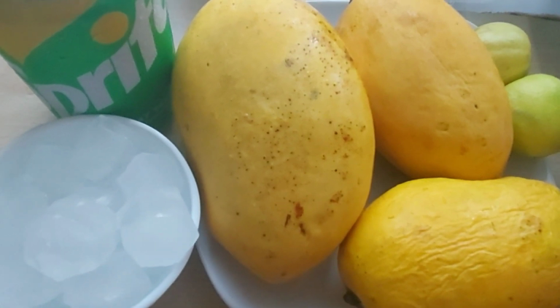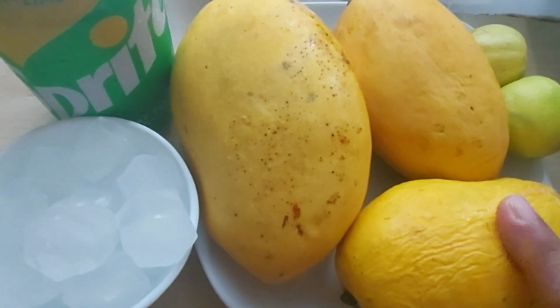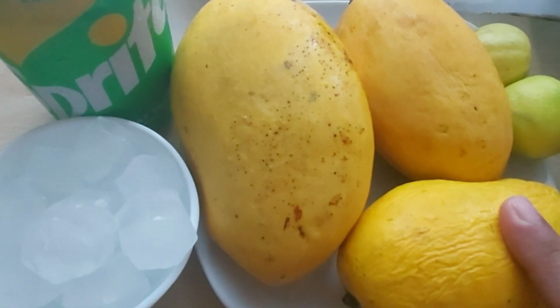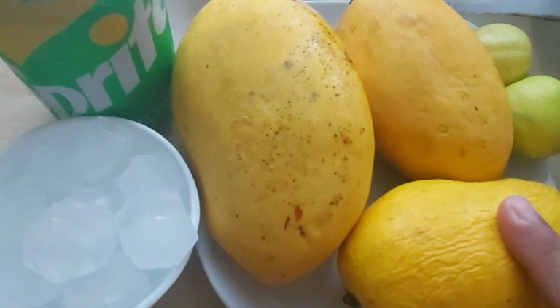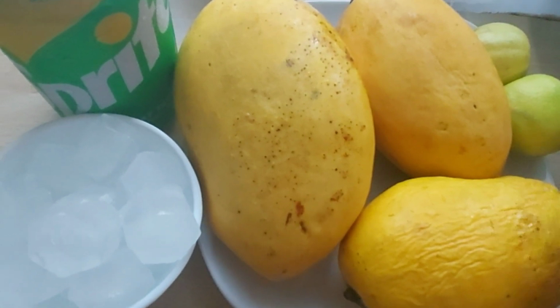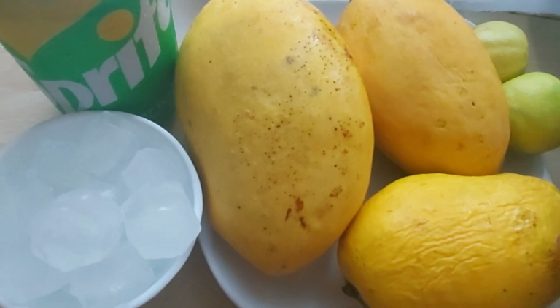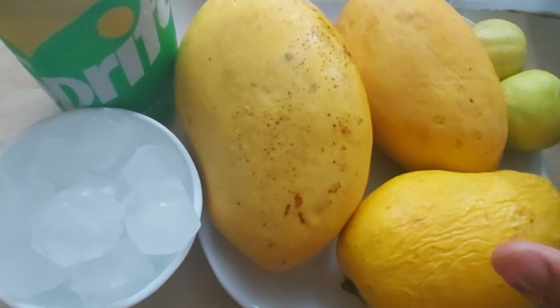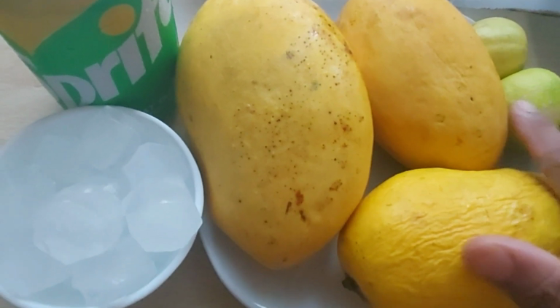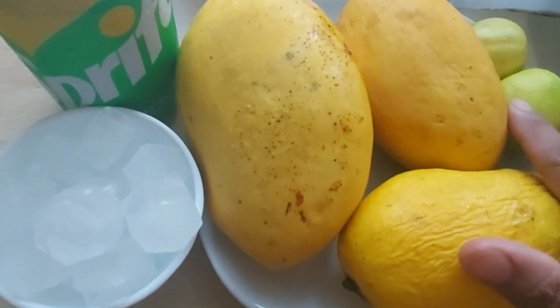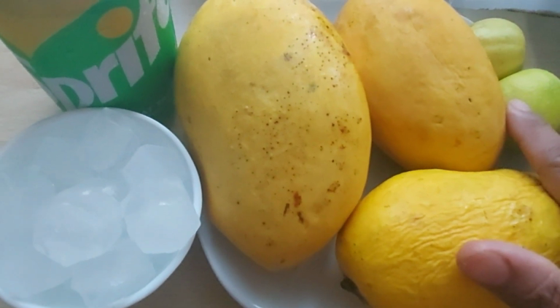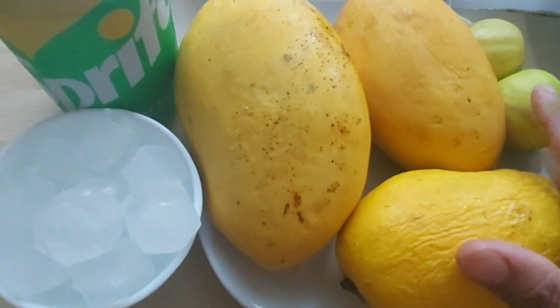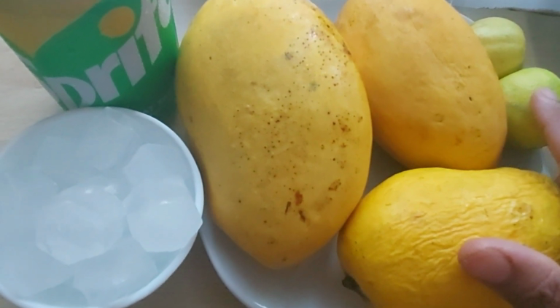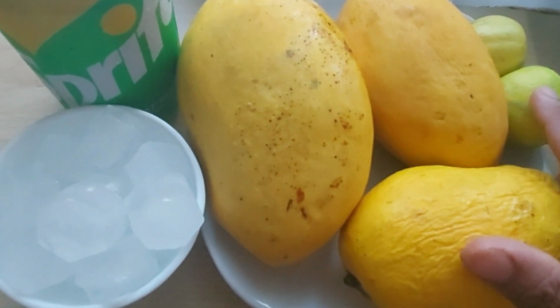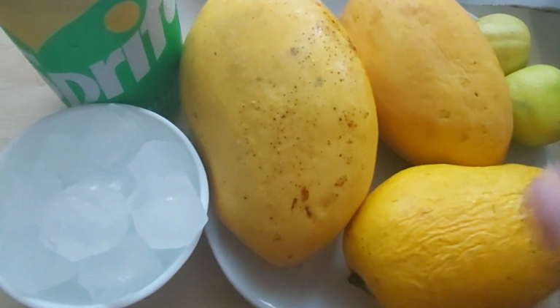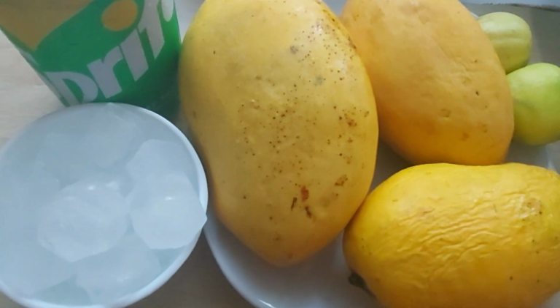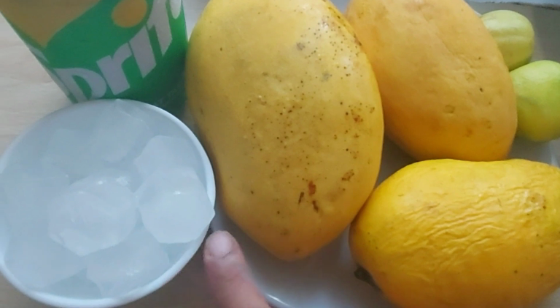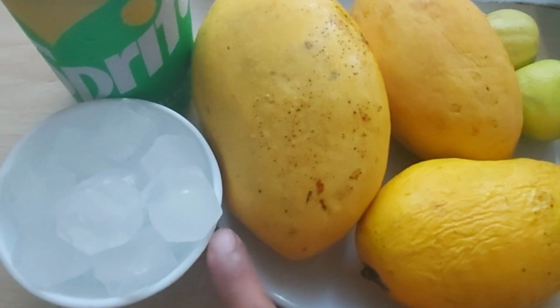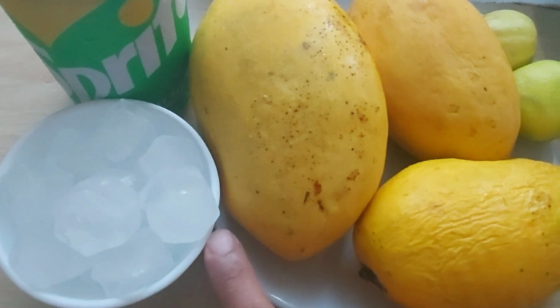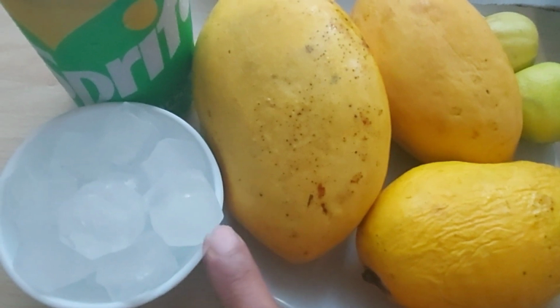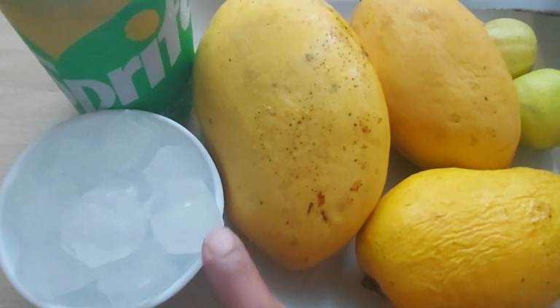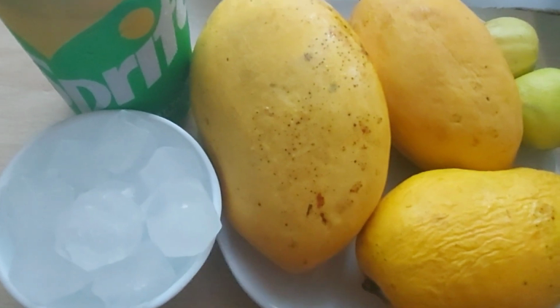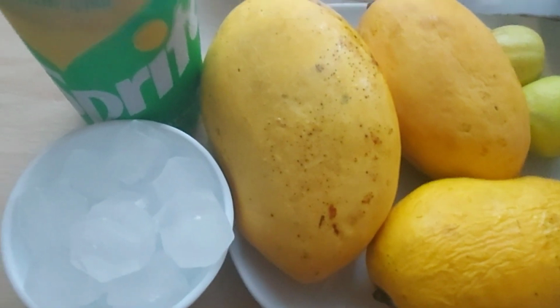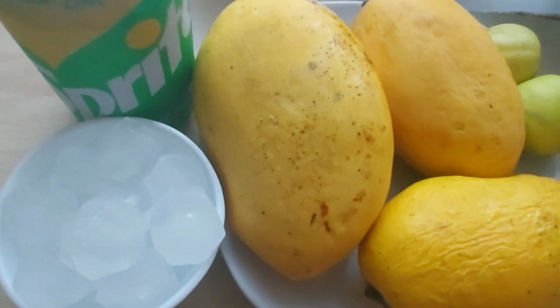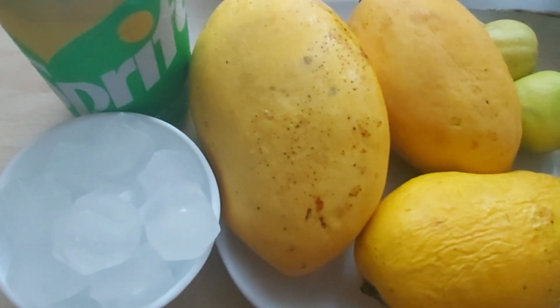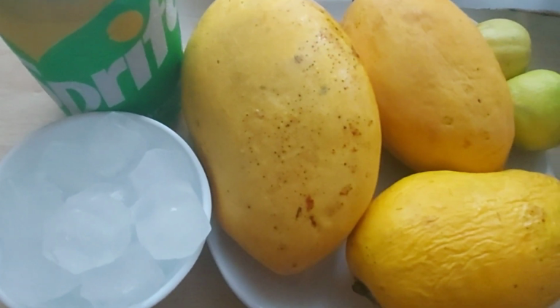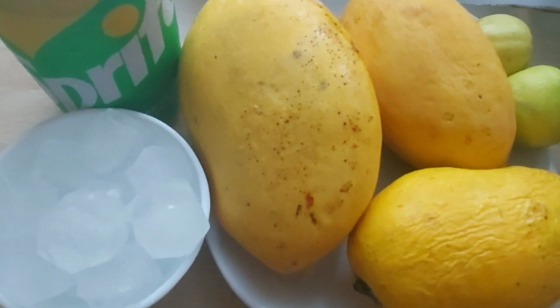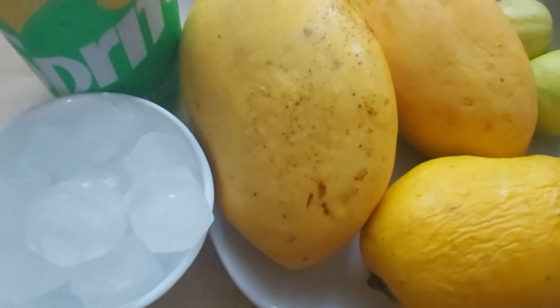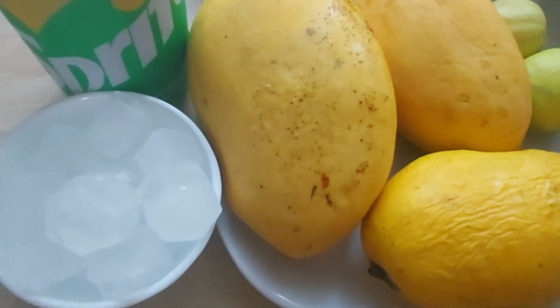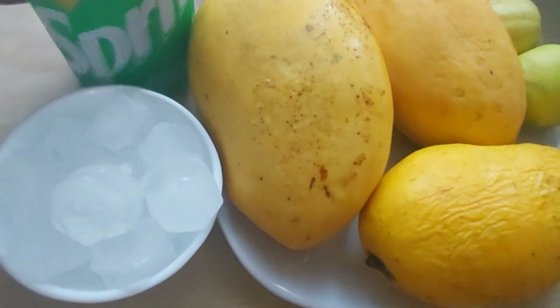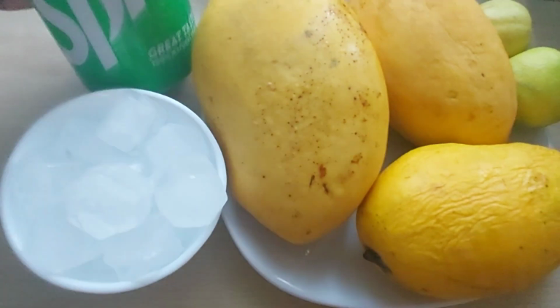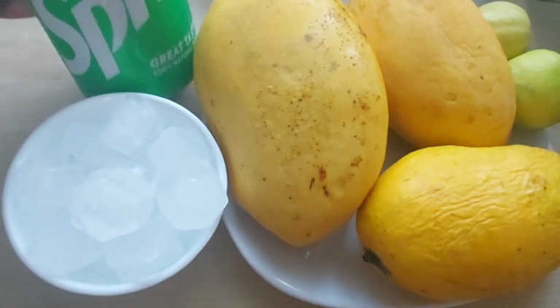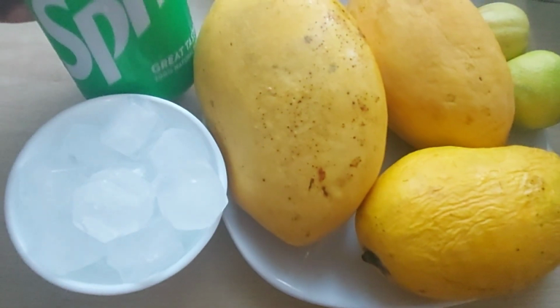We have got mango, lemon and ice. I have got a drink.